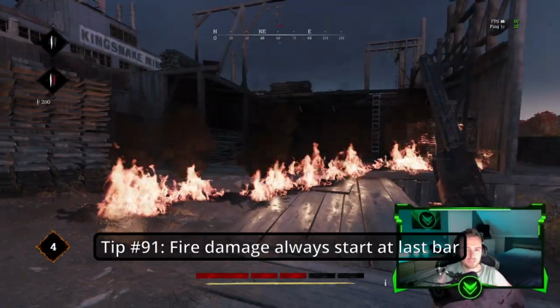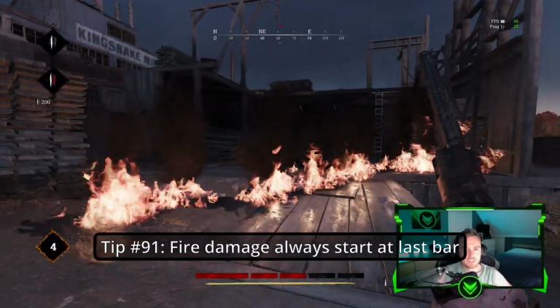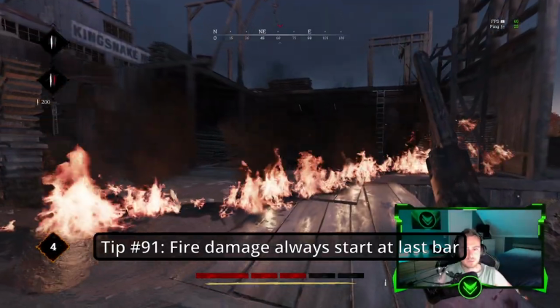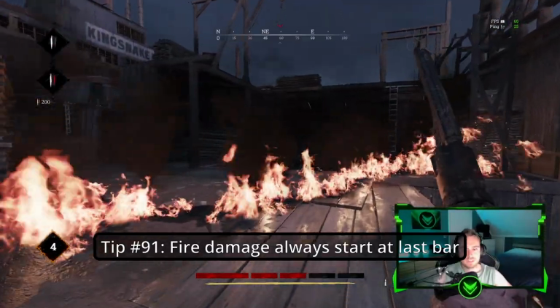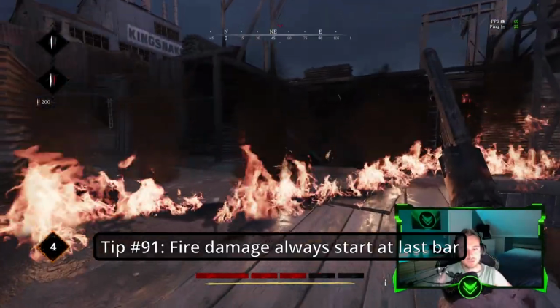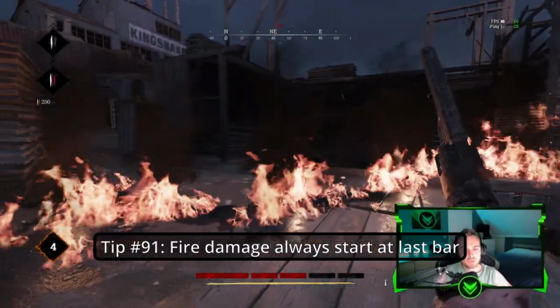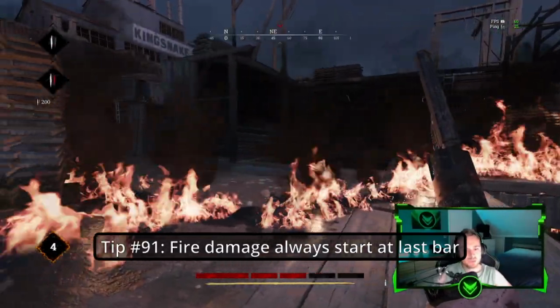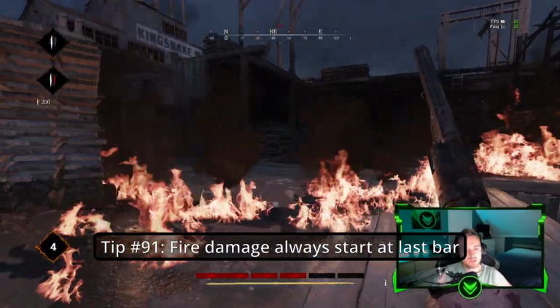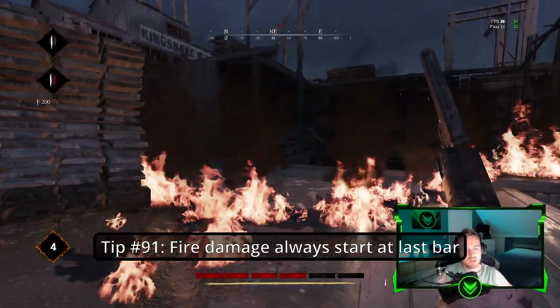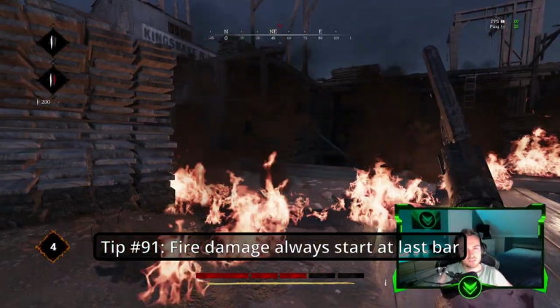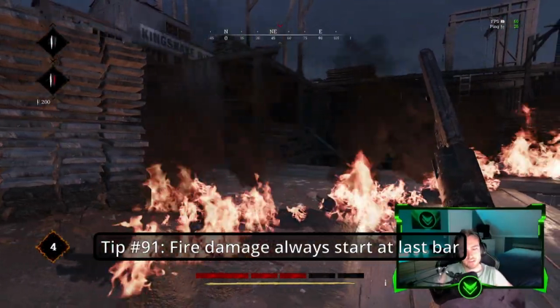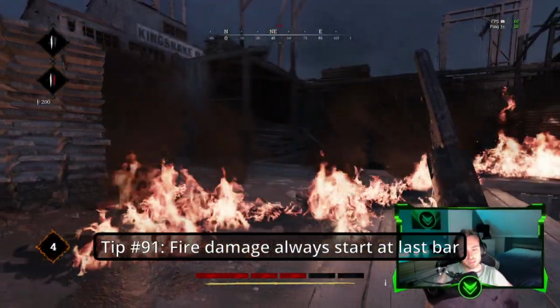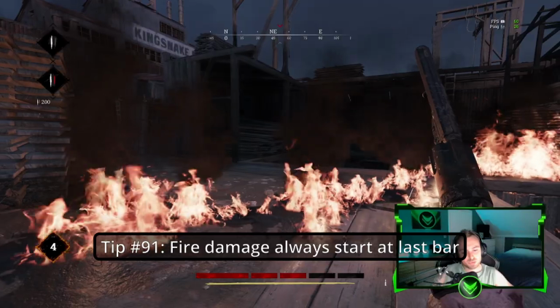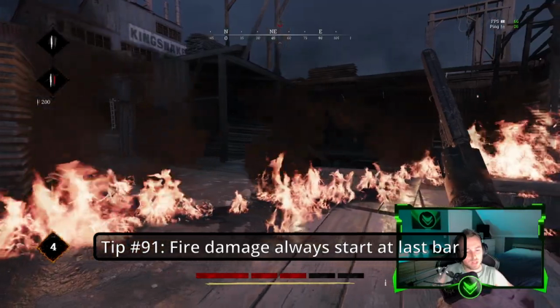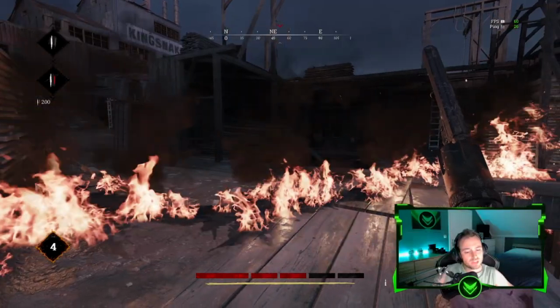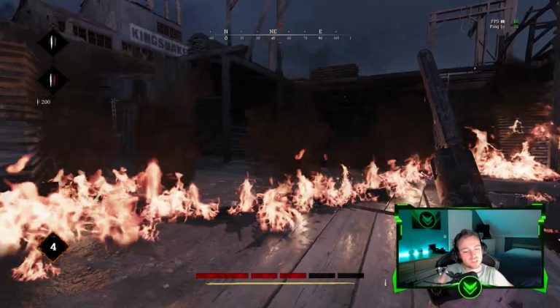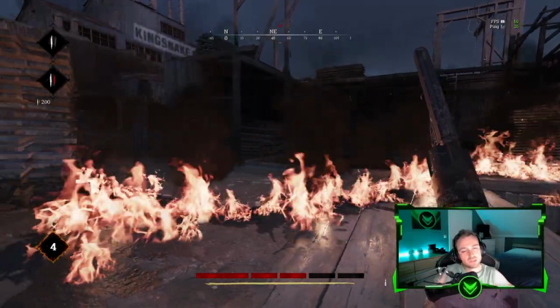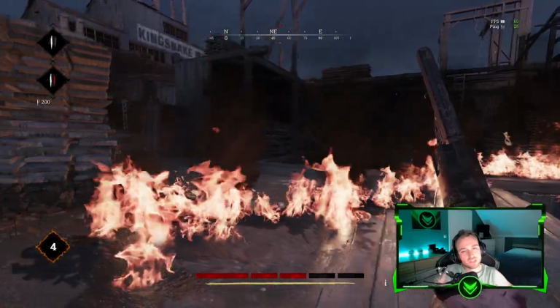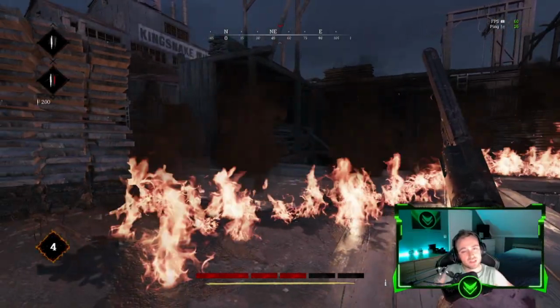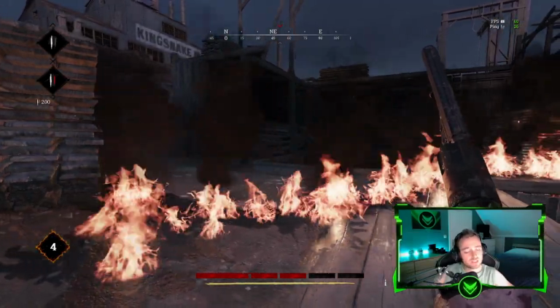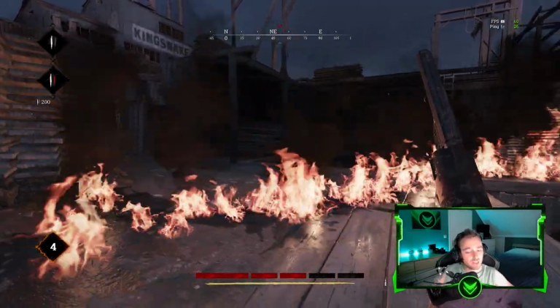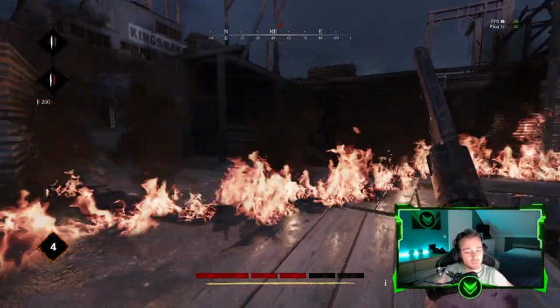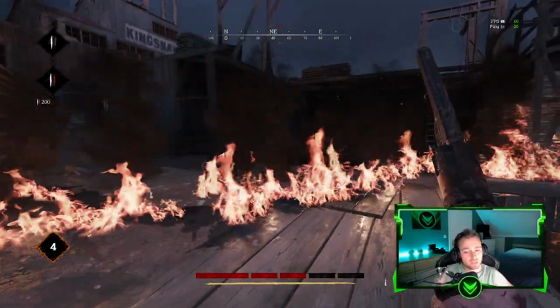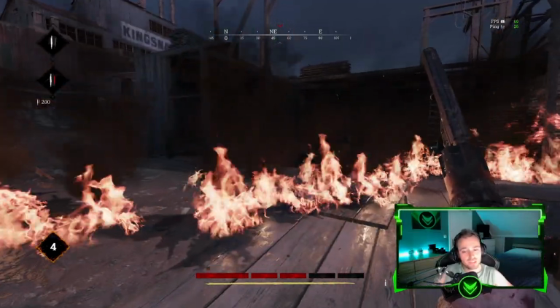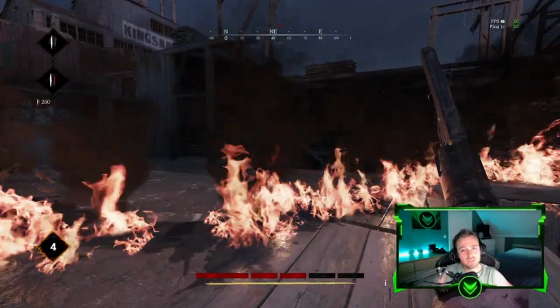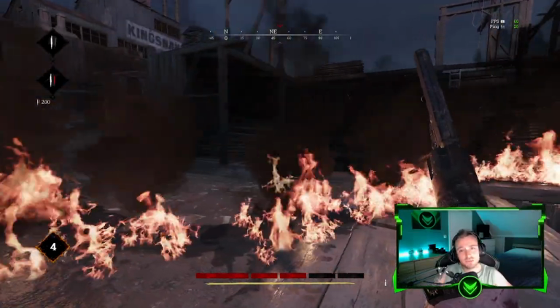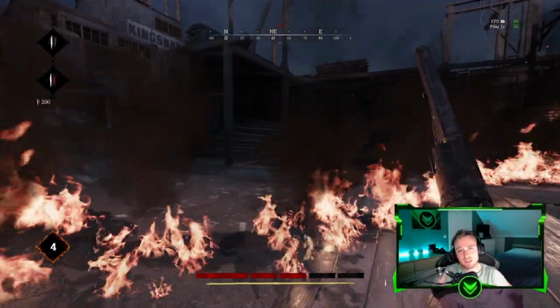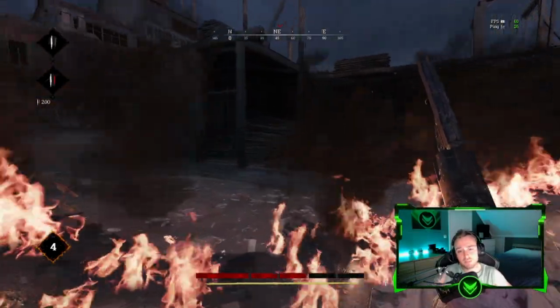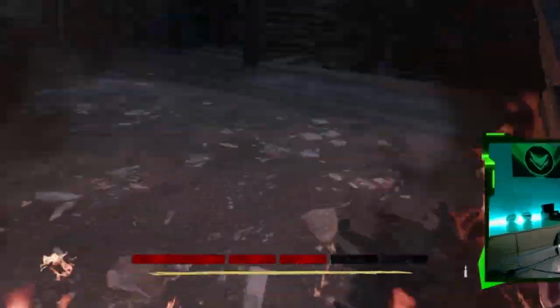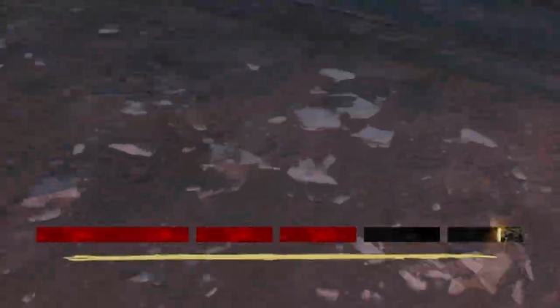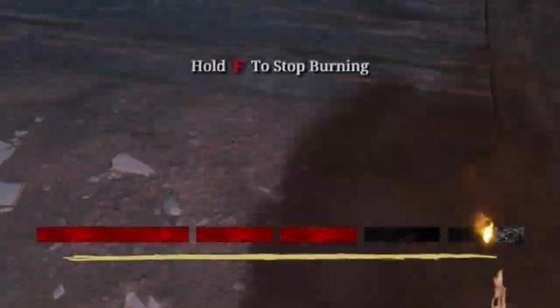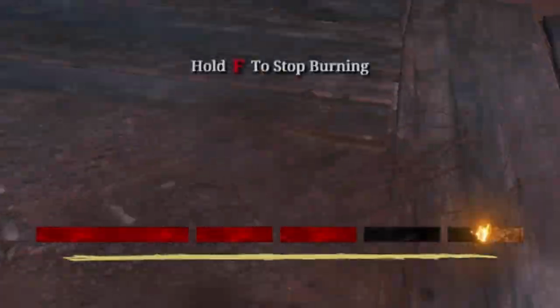Tip number ninety-one: Fire damage will always start at the last health bar, even when that bar has no health left.